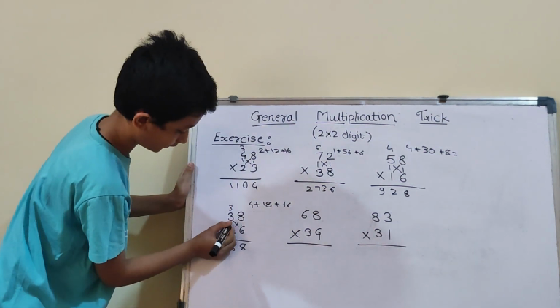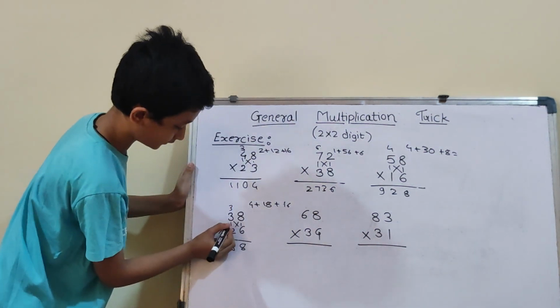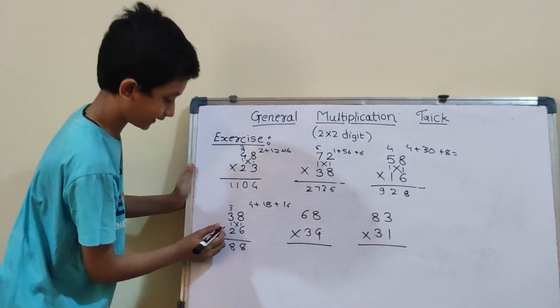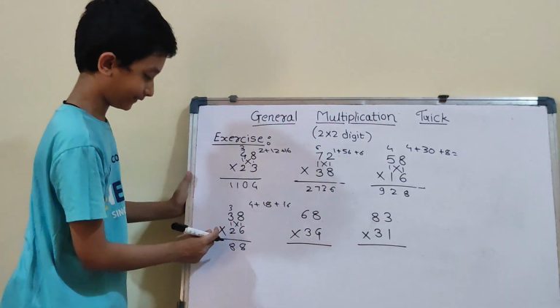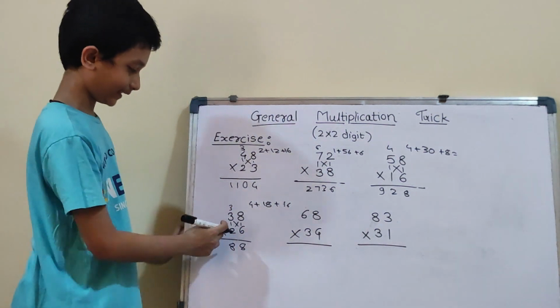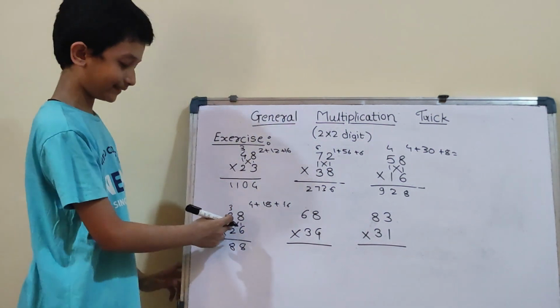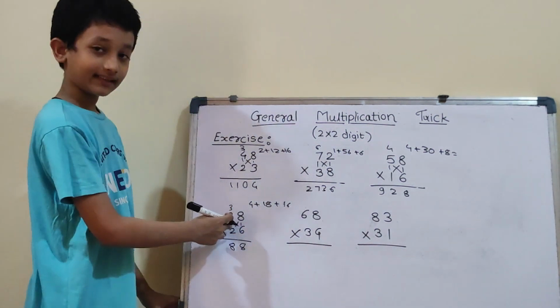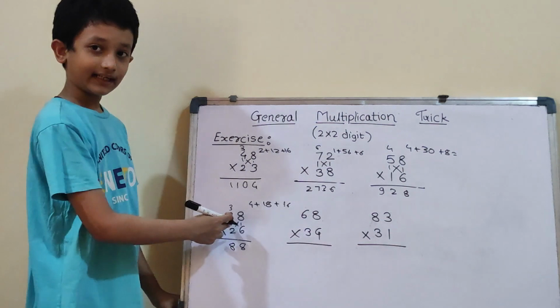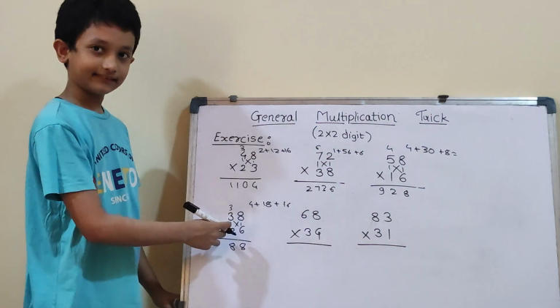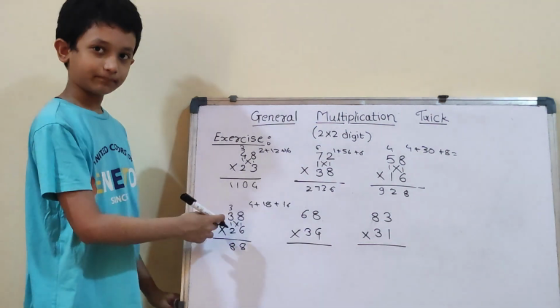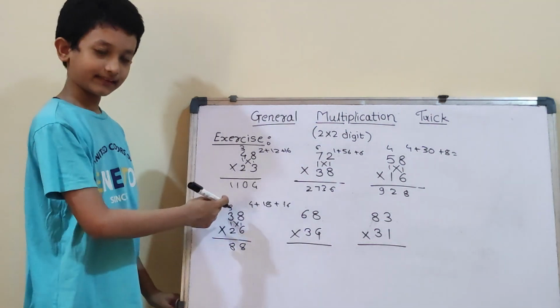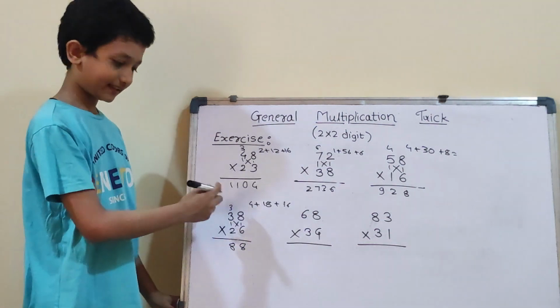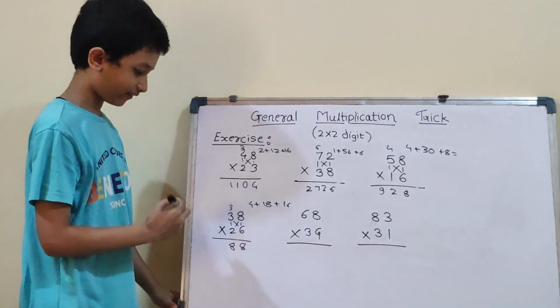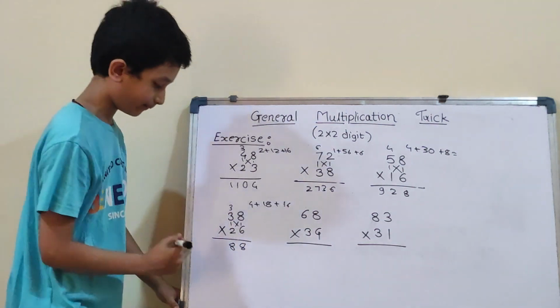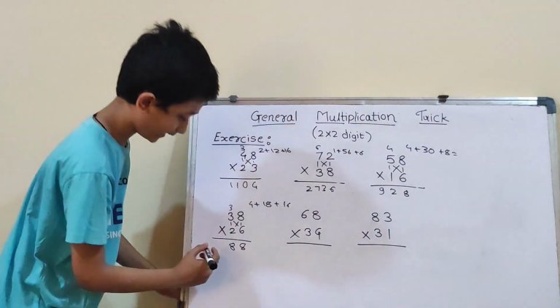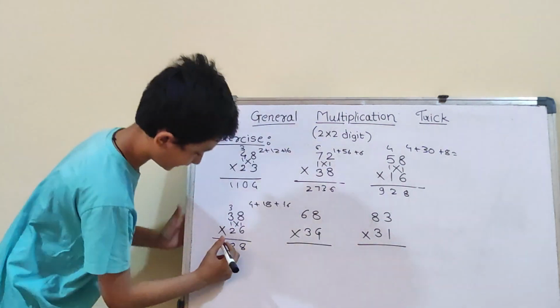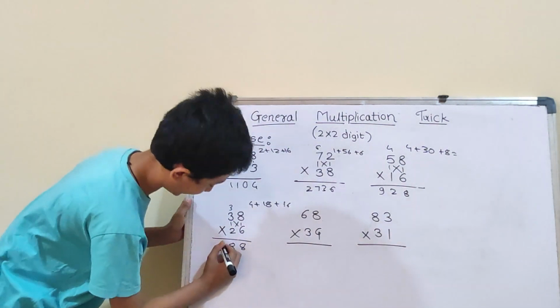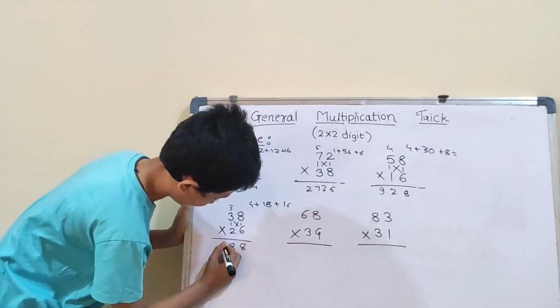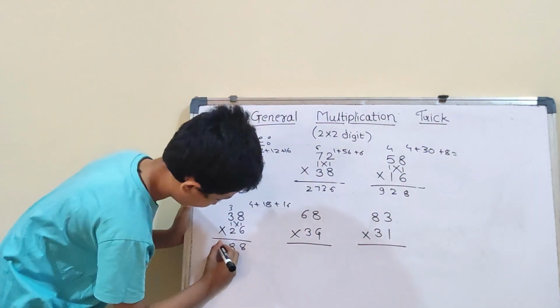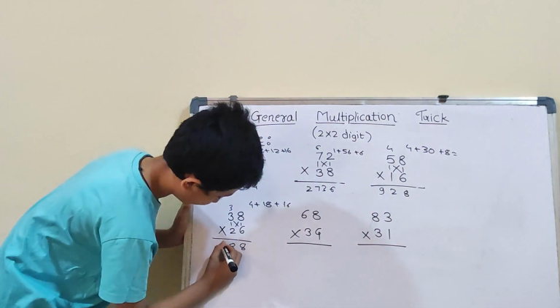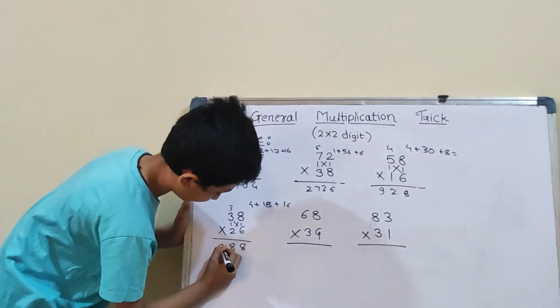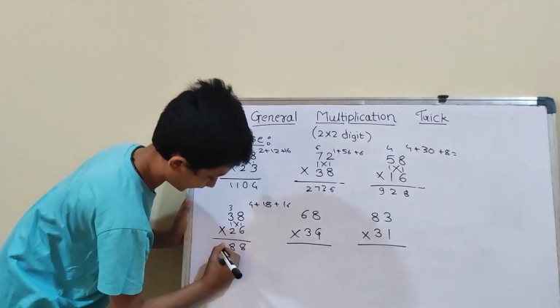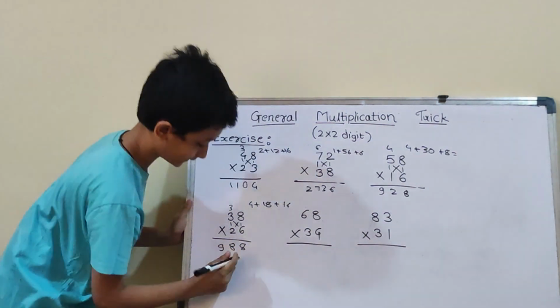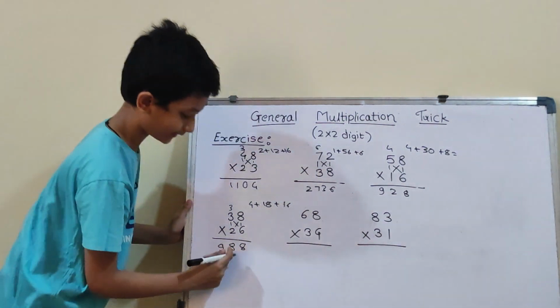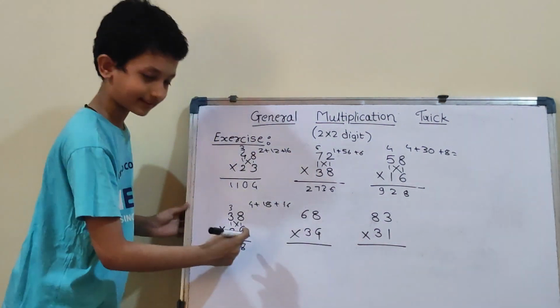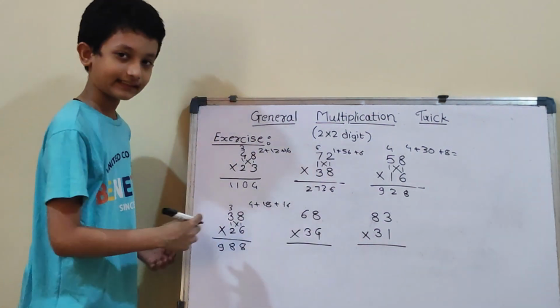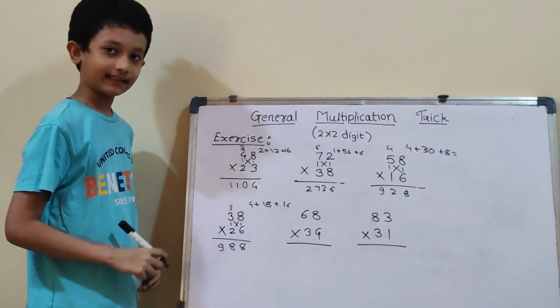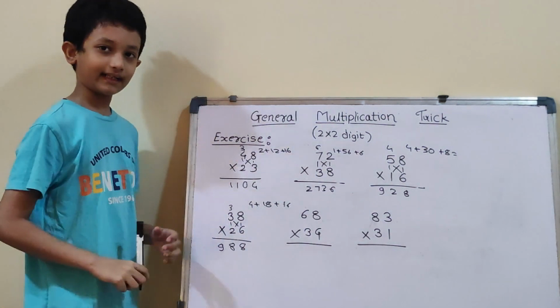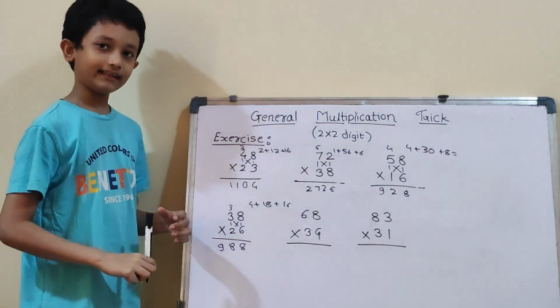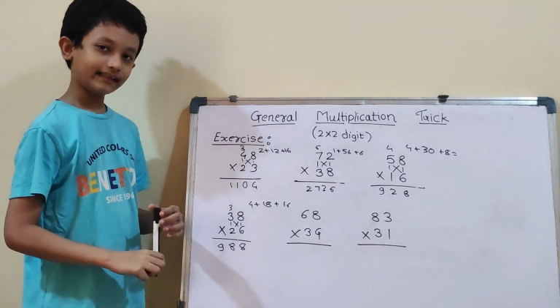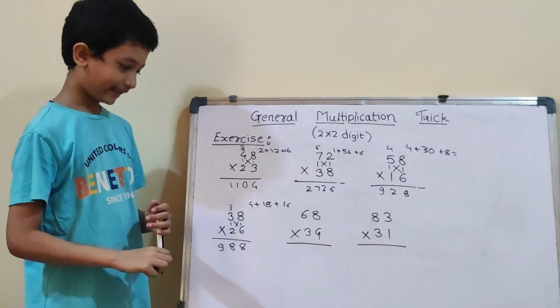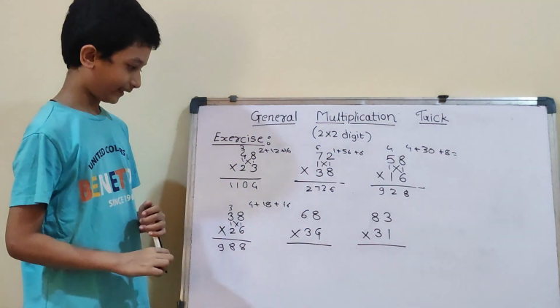Now, 3×2 is 6. And 6 plus 3 will be 9. So, our answer is 988.